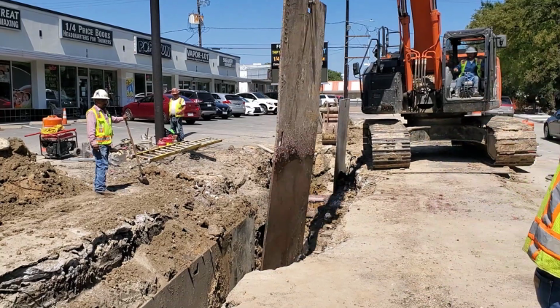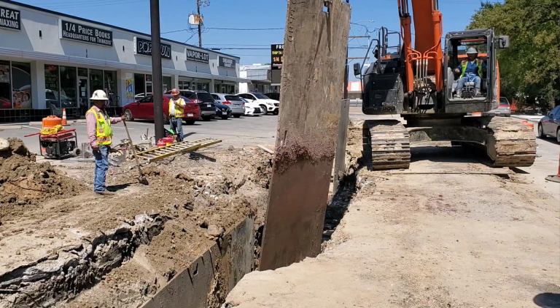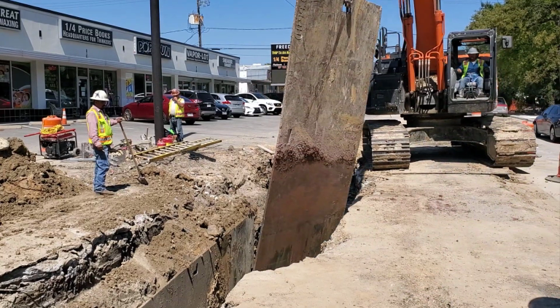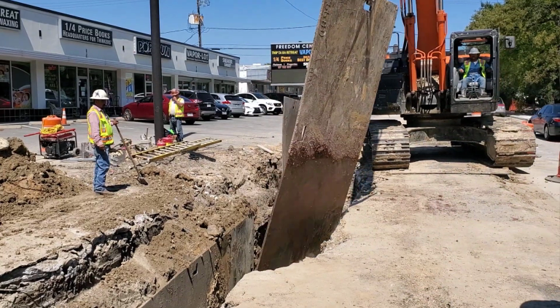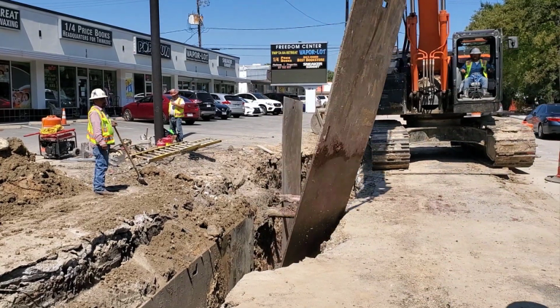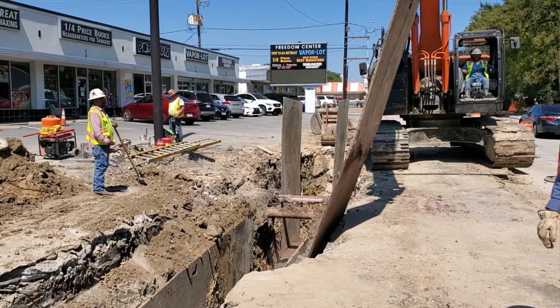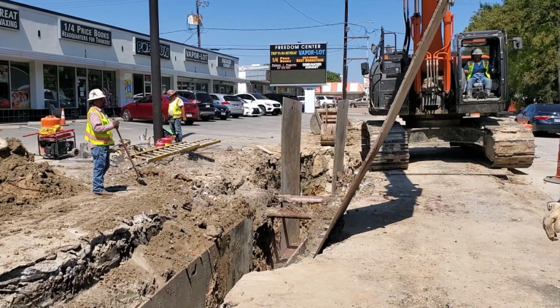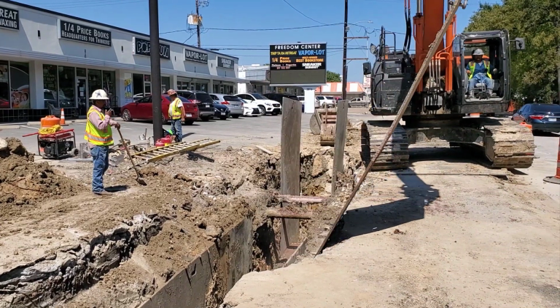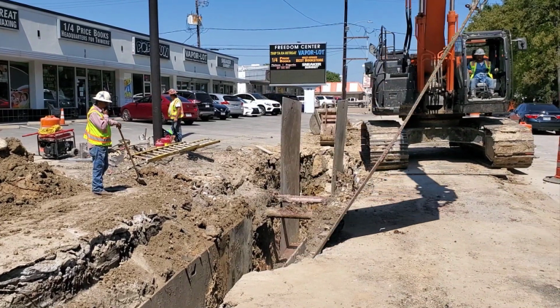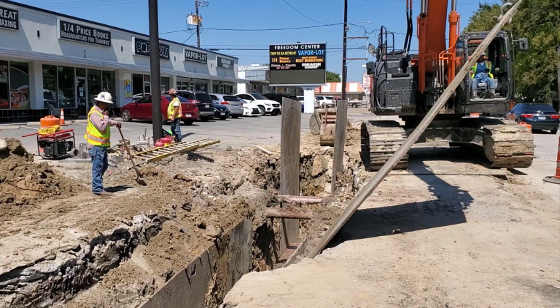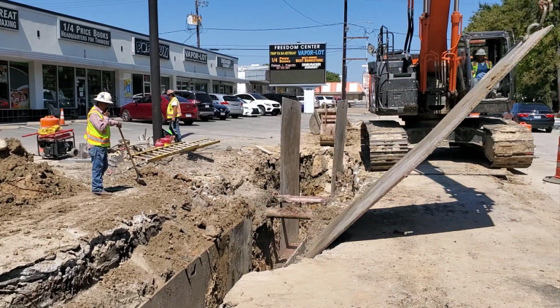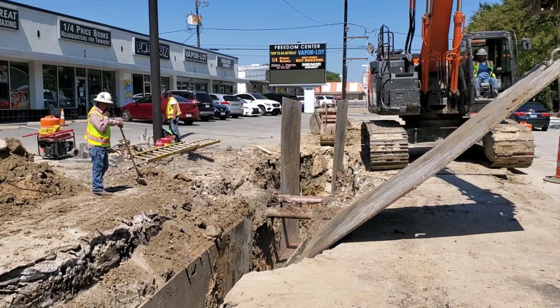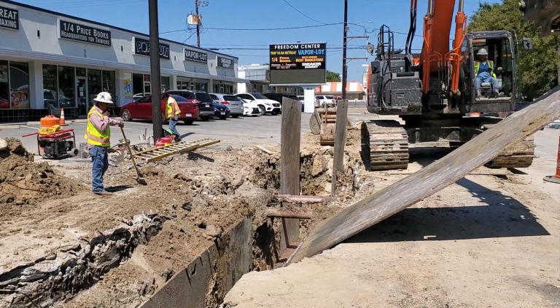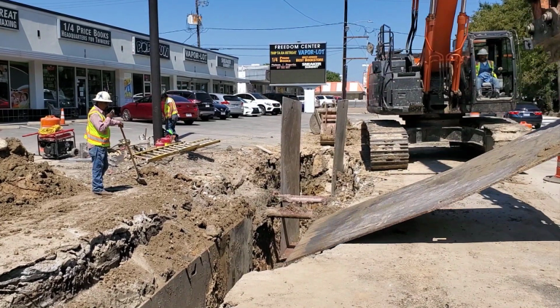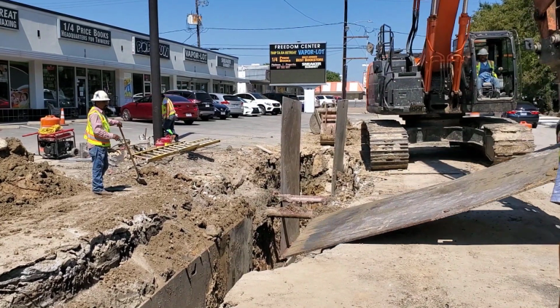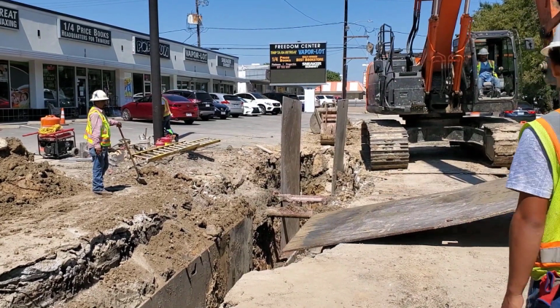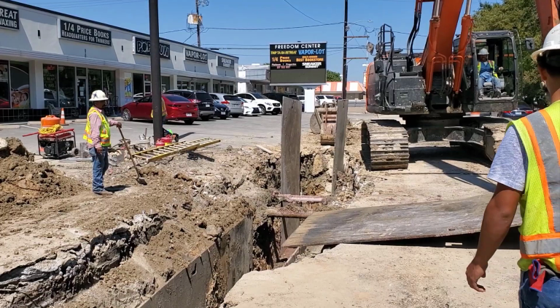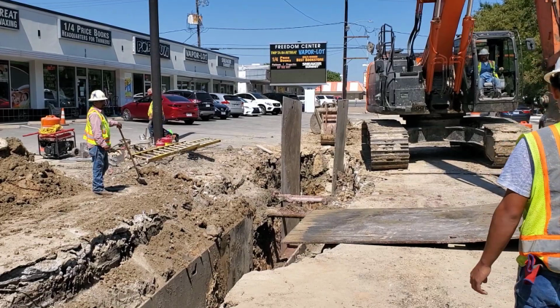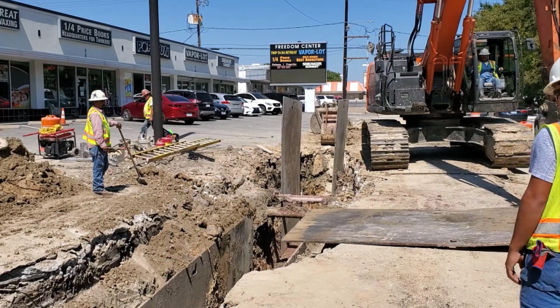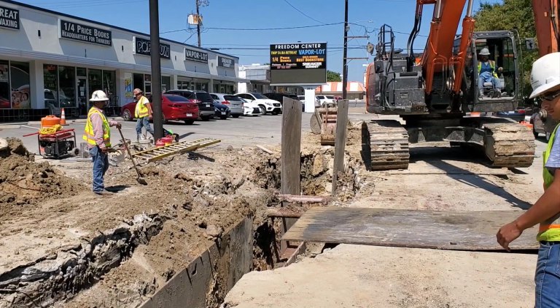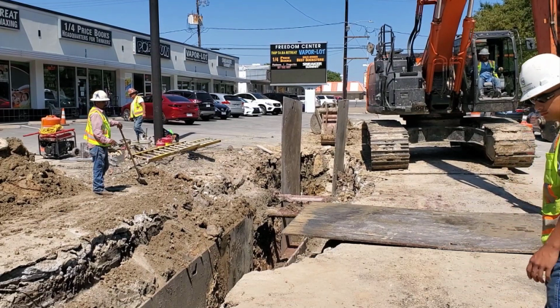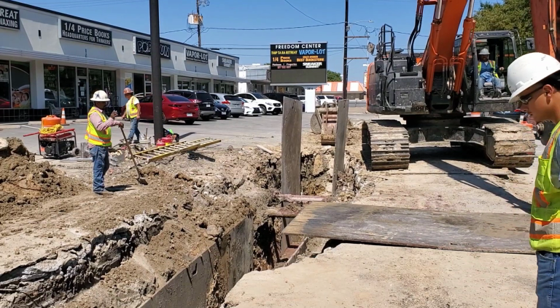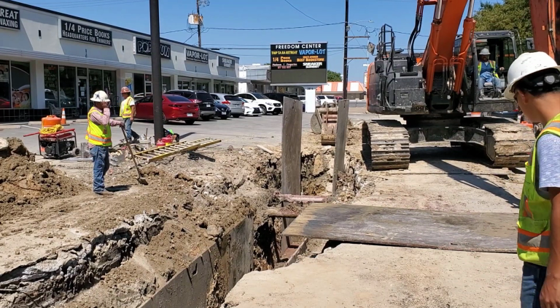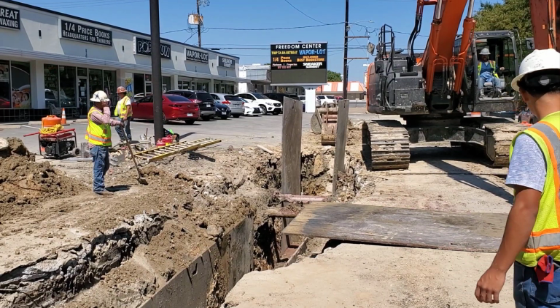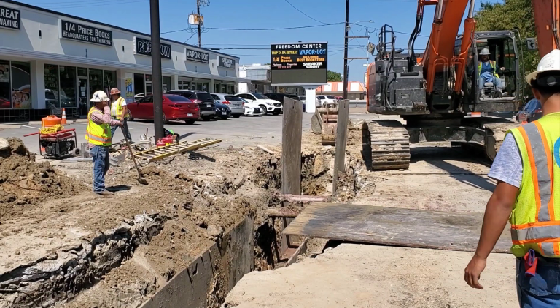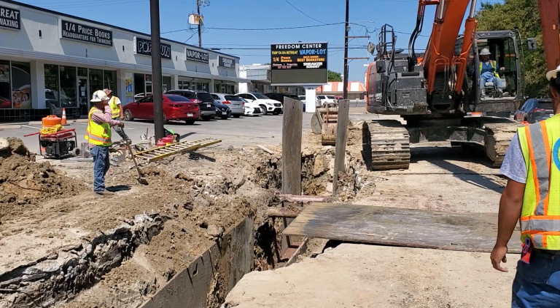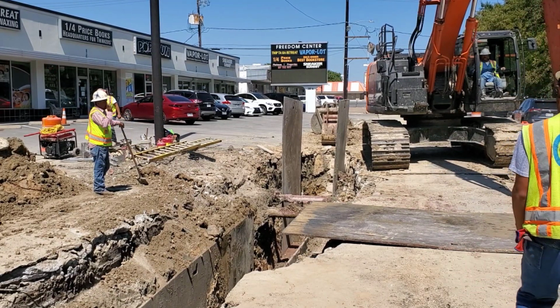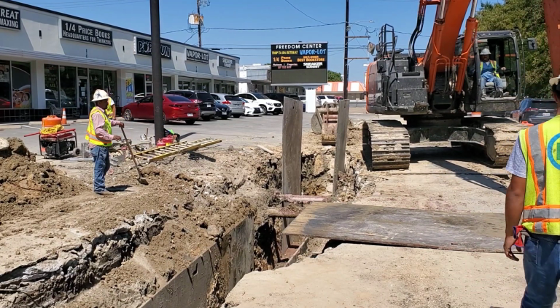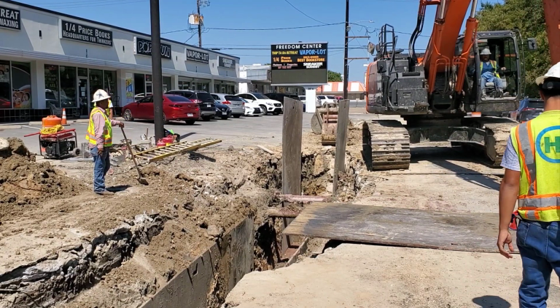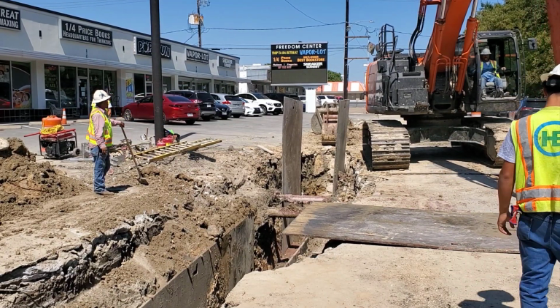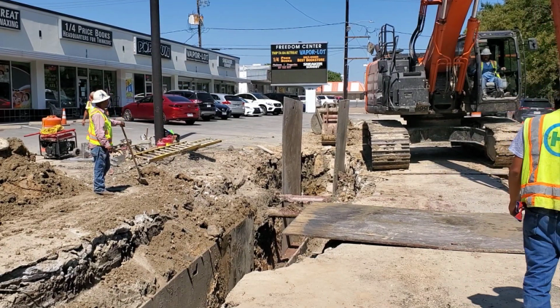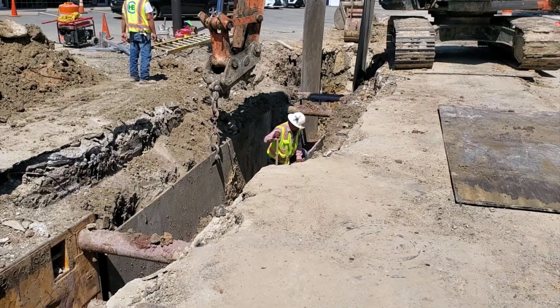The track hoe makes it look so easy. The operator will stack the plates on the roadway — they will need them later today.